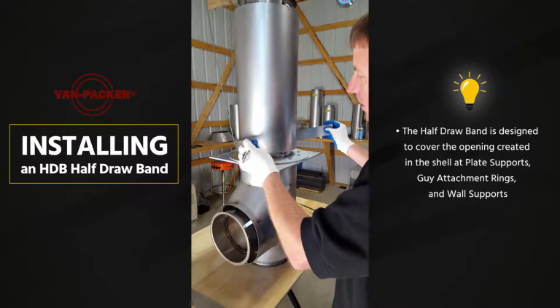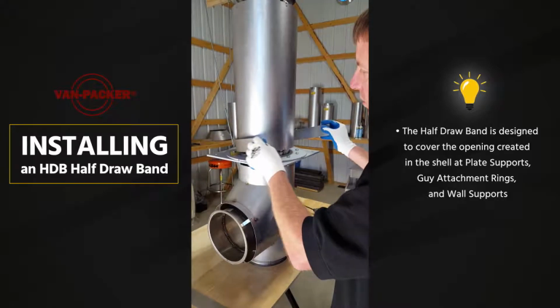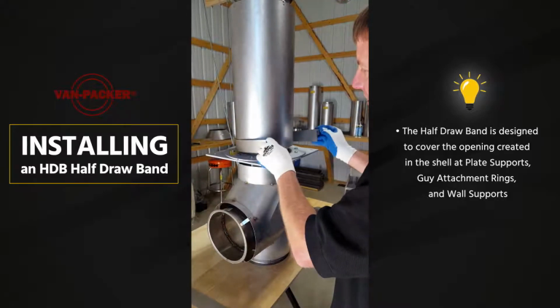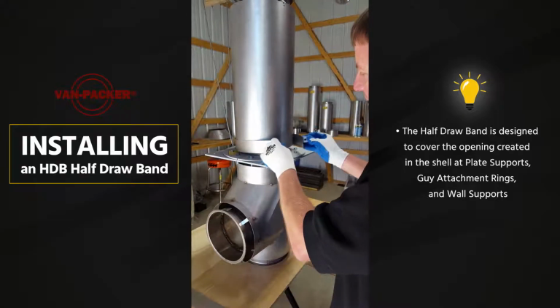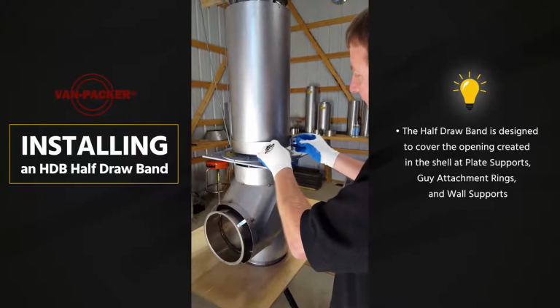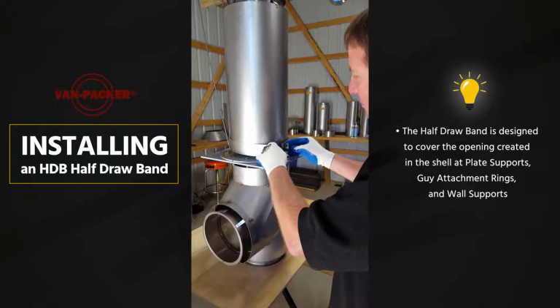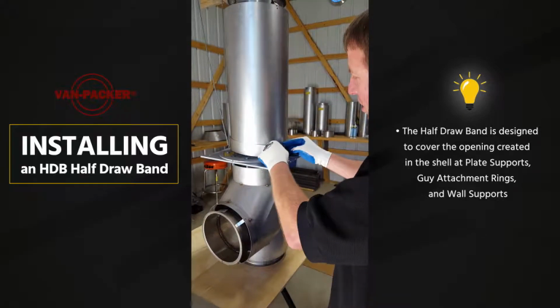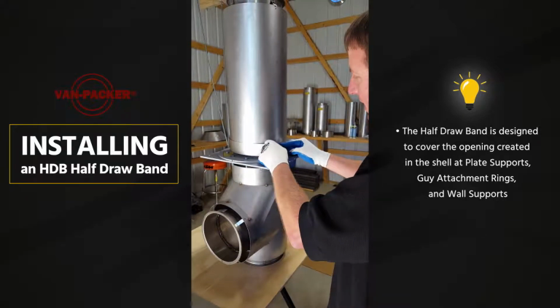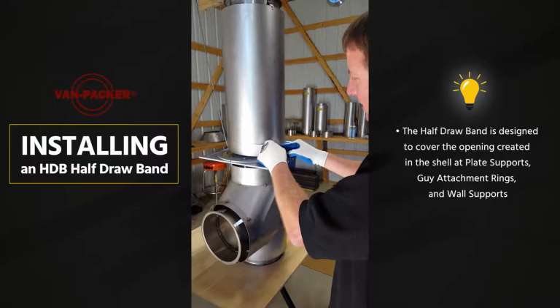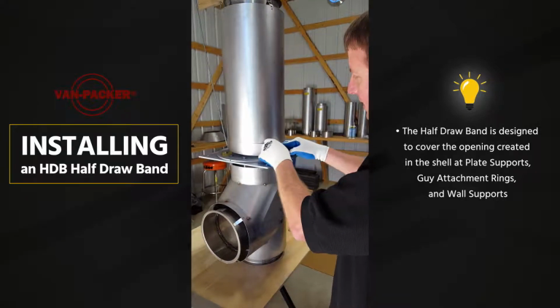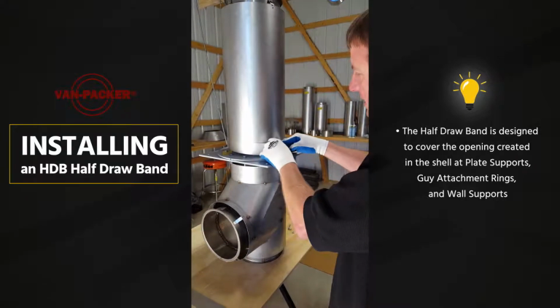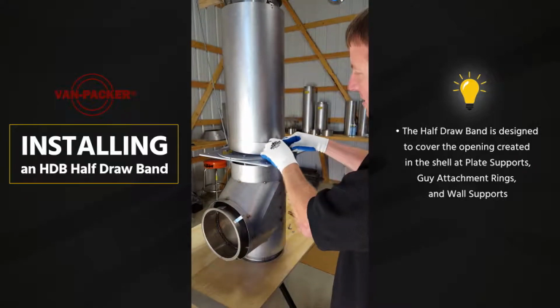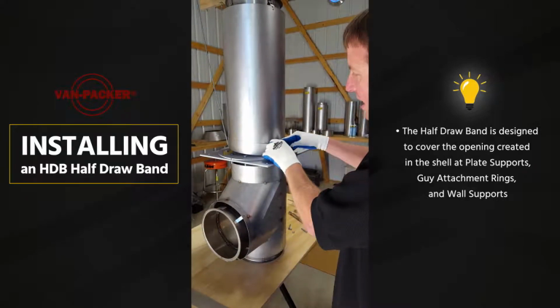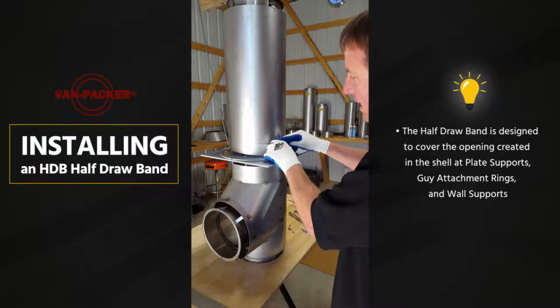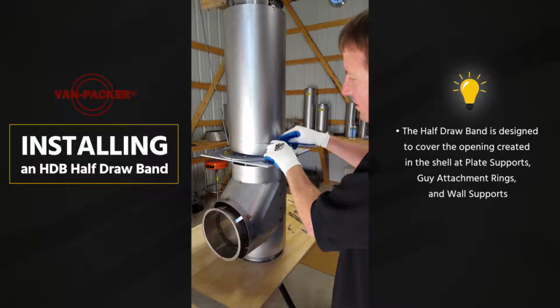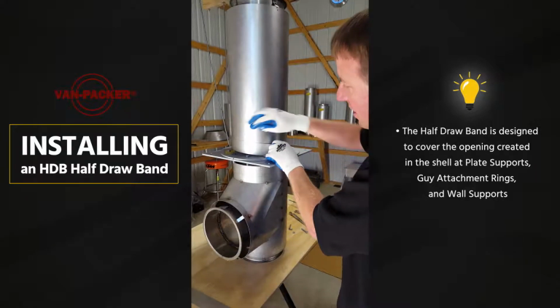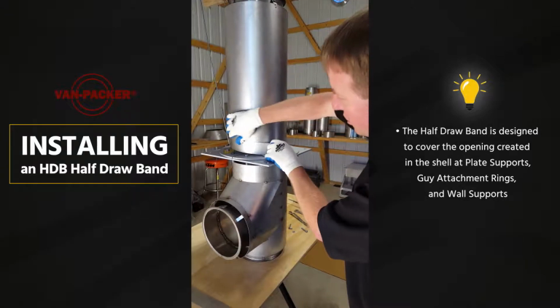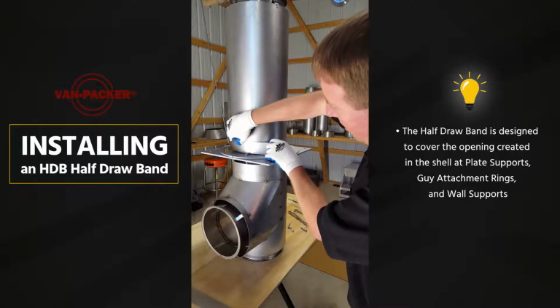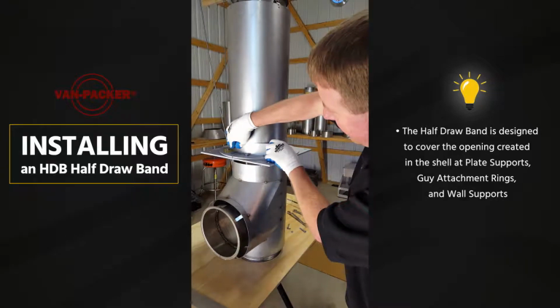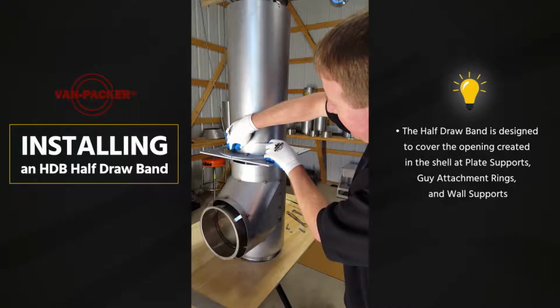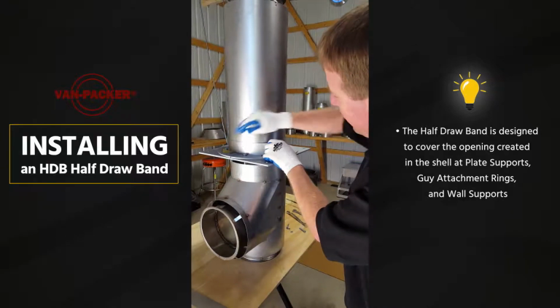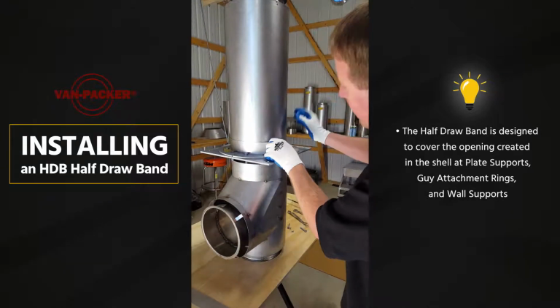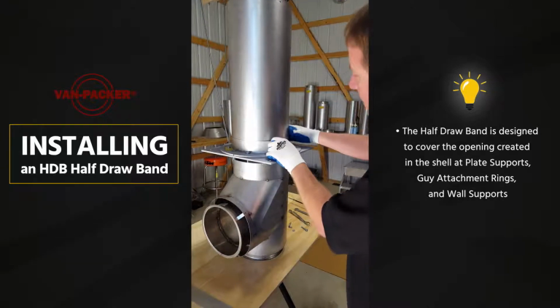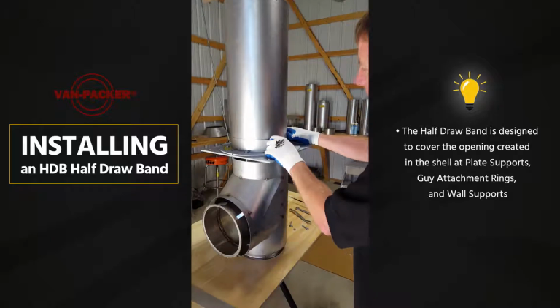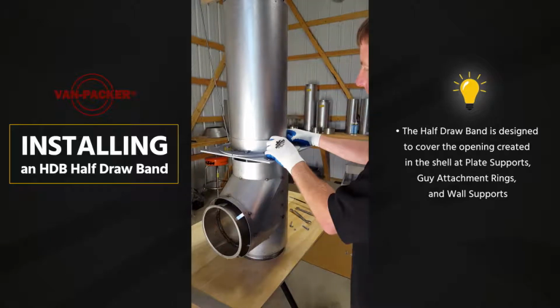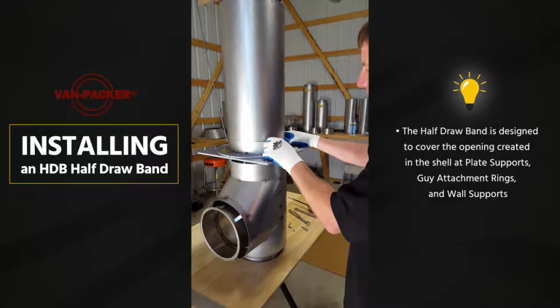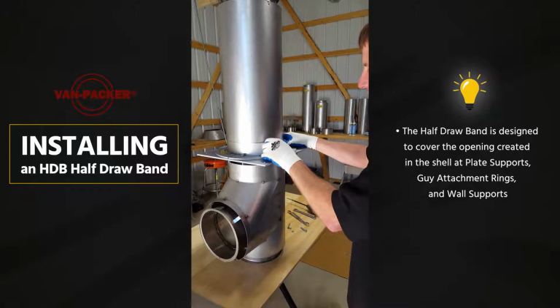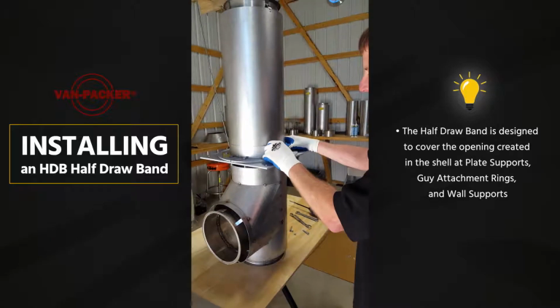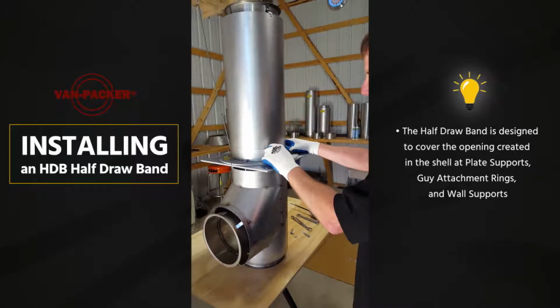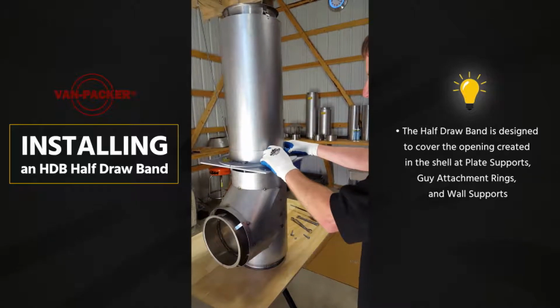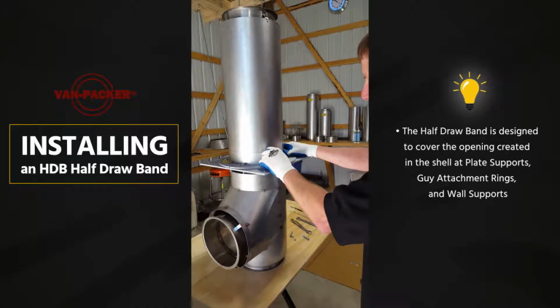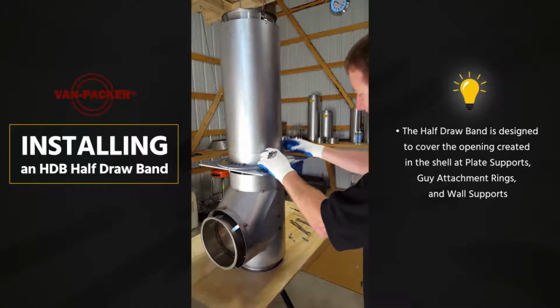We call this a half-draw band. It is the same as the other draw bands we sell — it's just half the width.